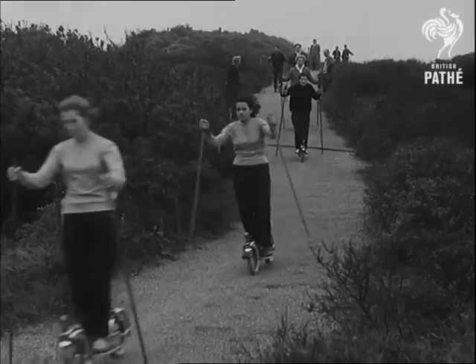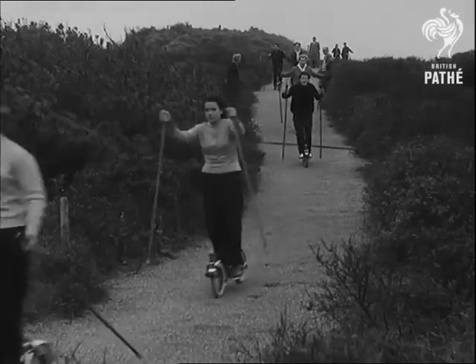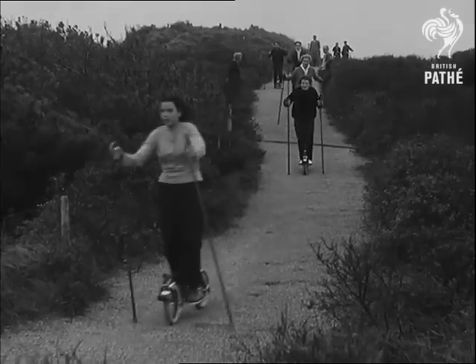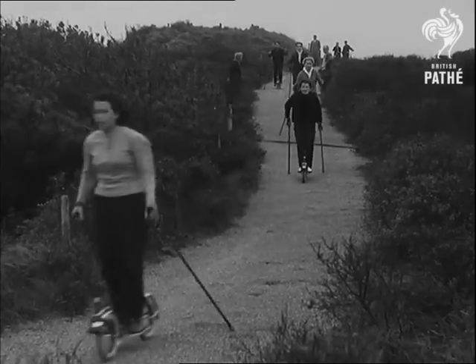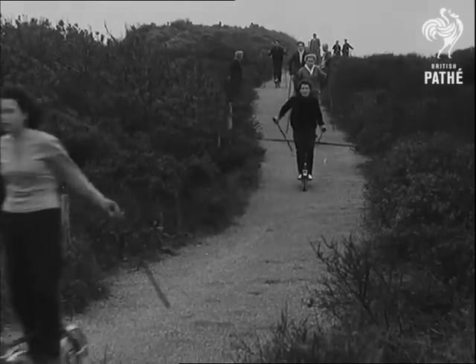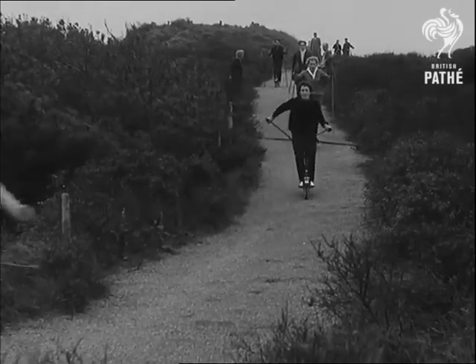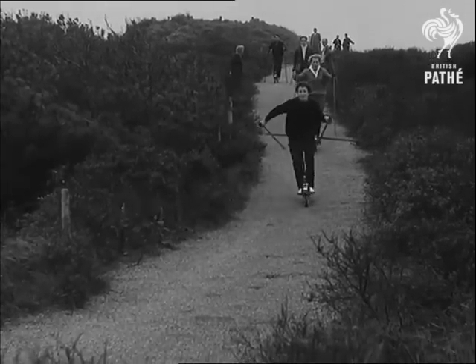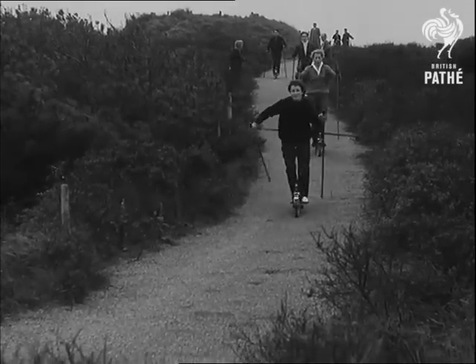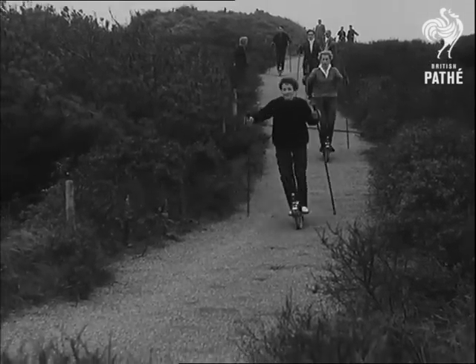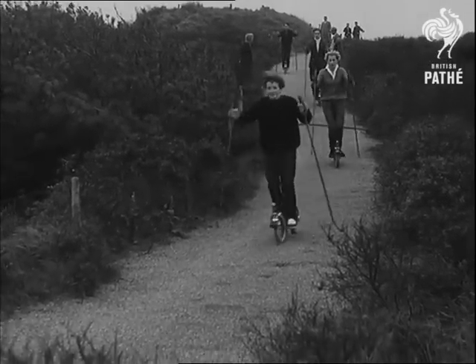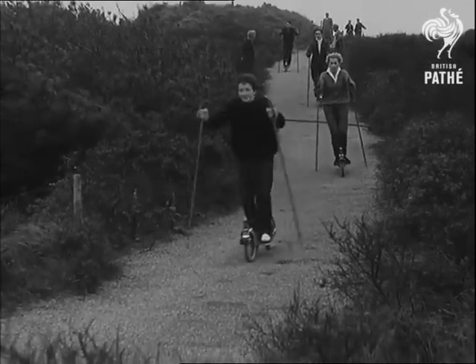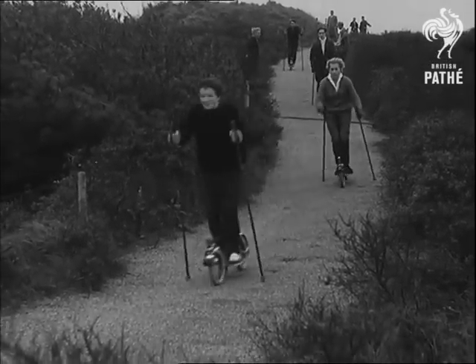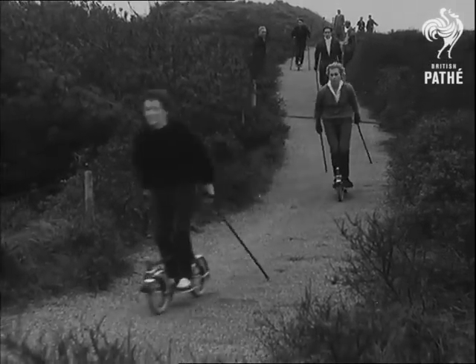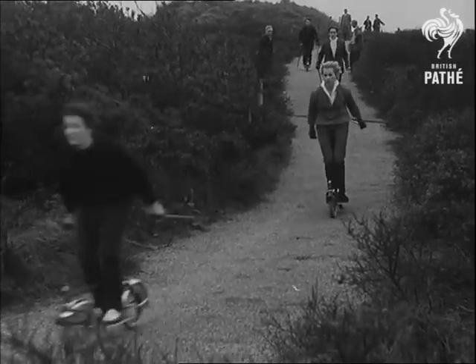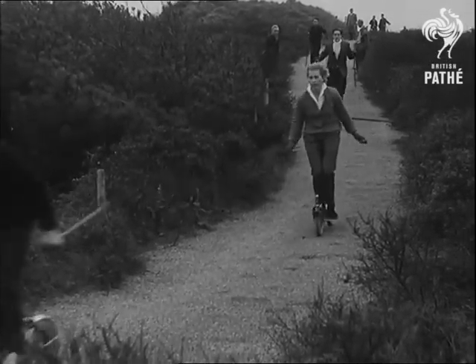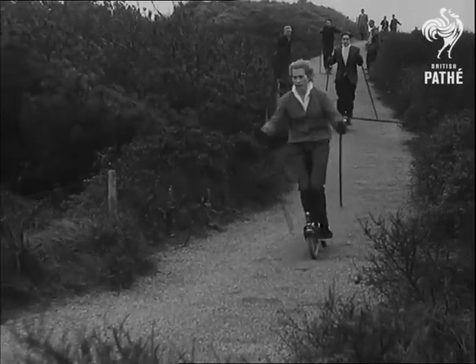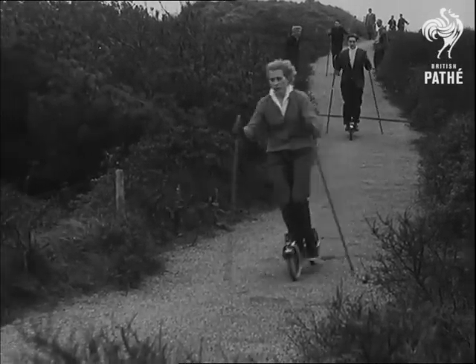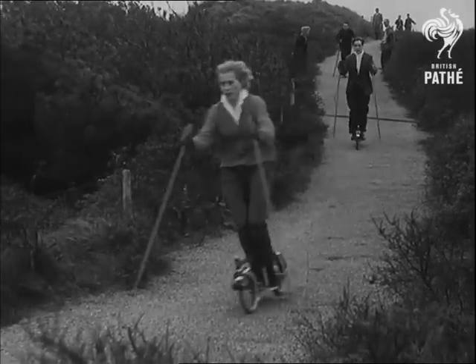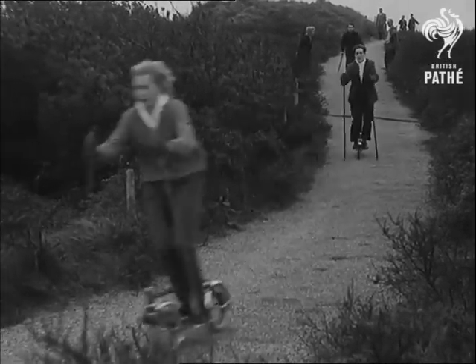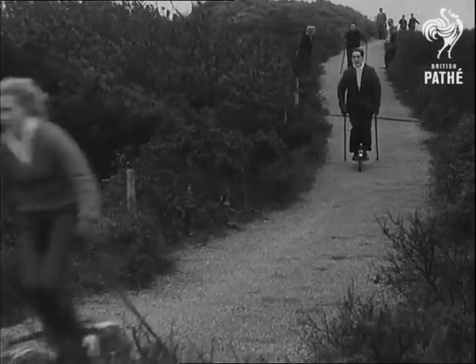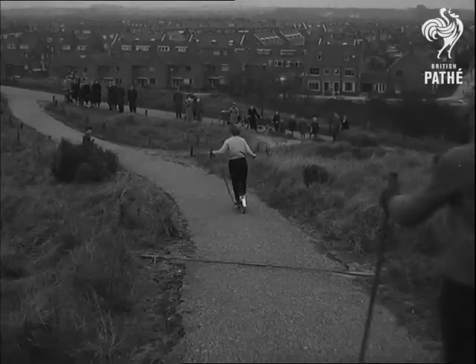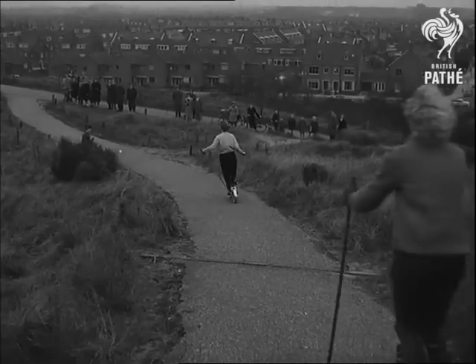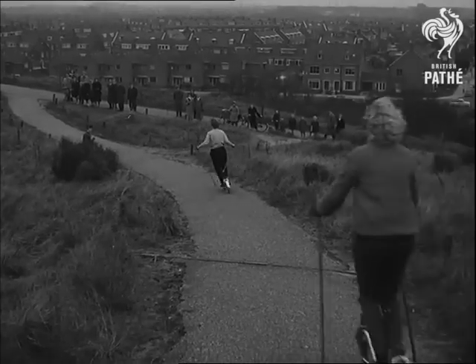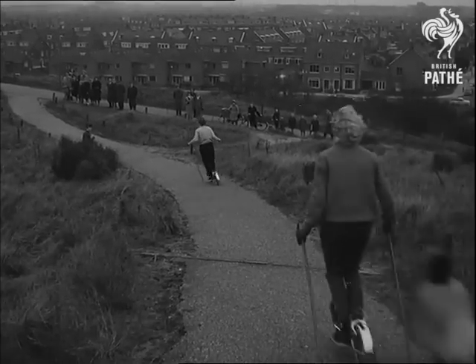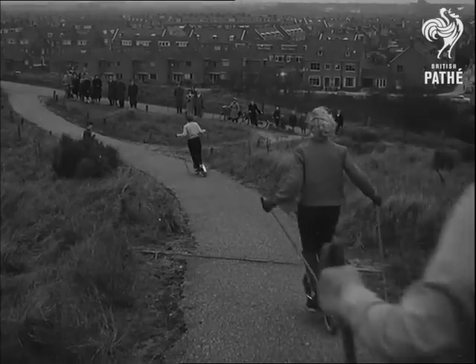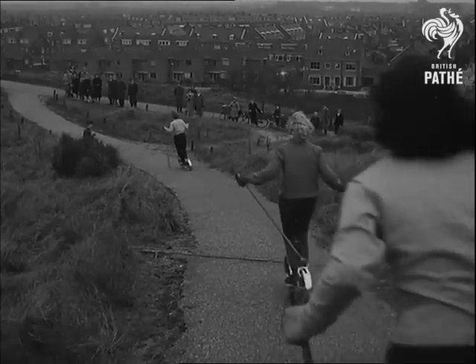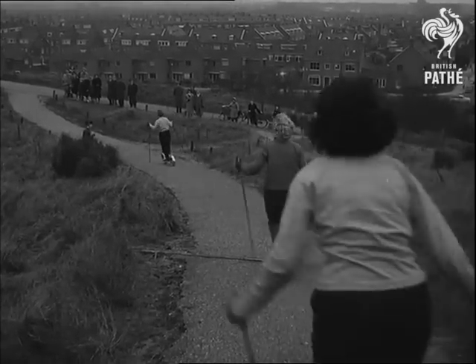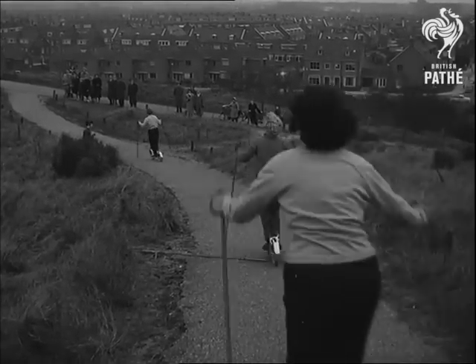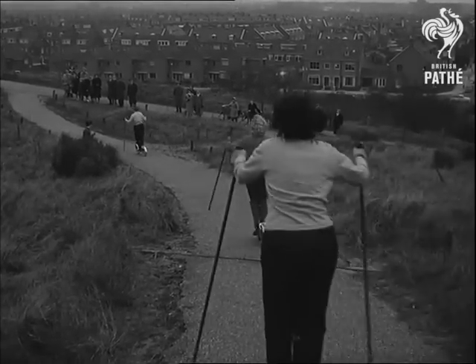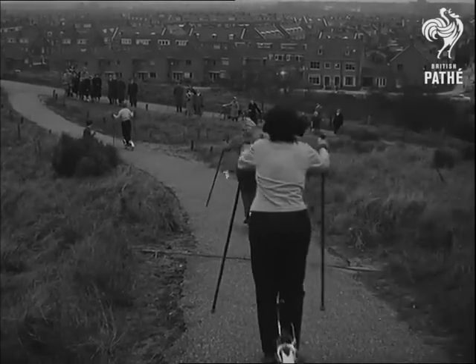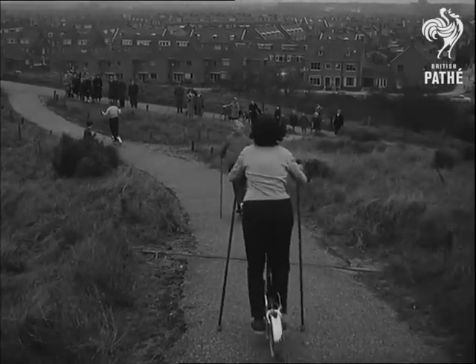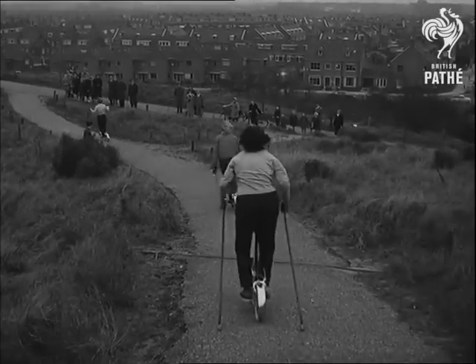All we need now is some genius to fit them with two-stroke engines, import them to London and the parking problem's solved.